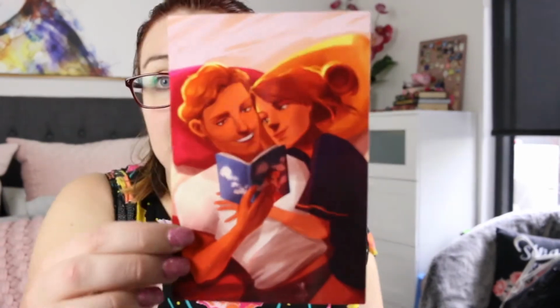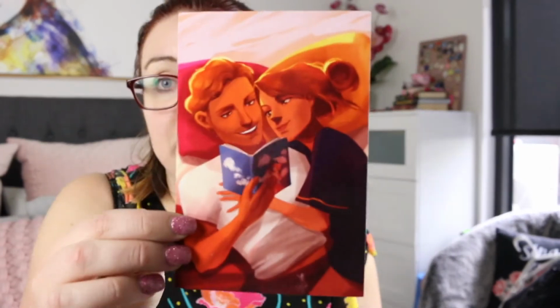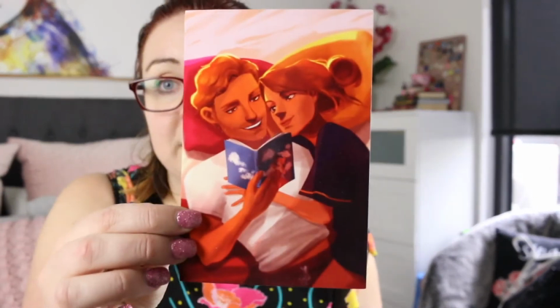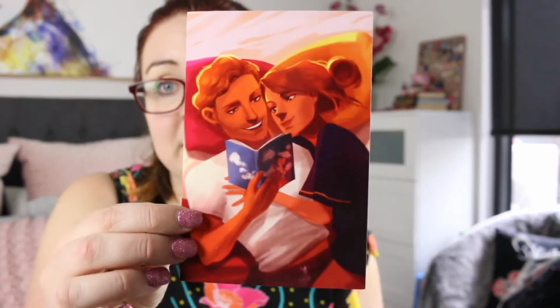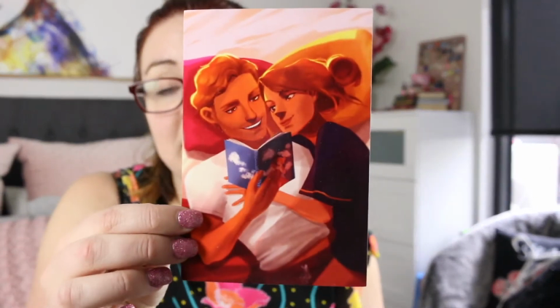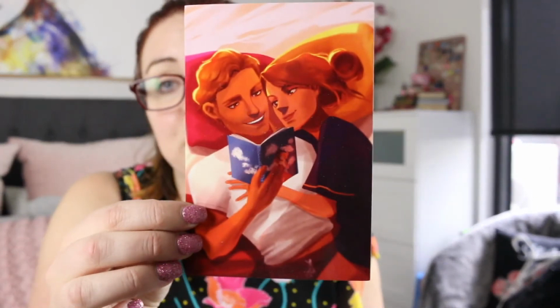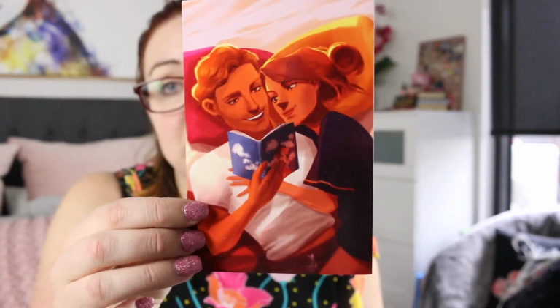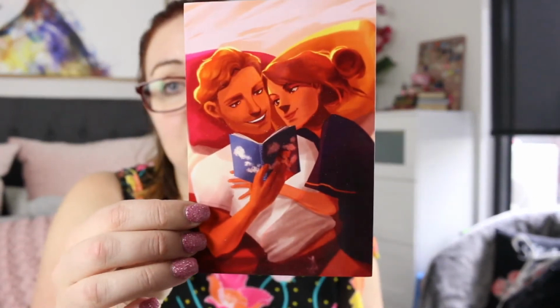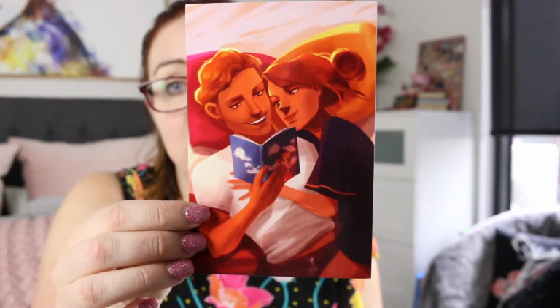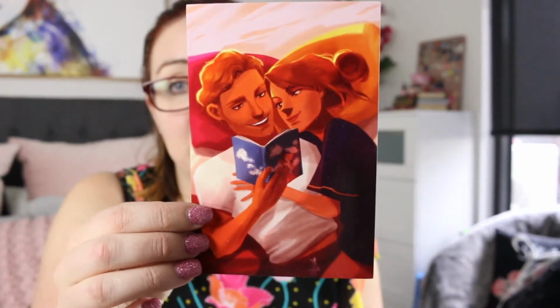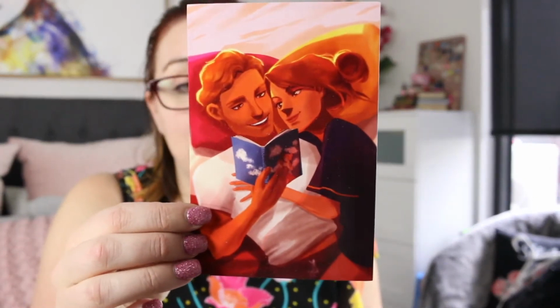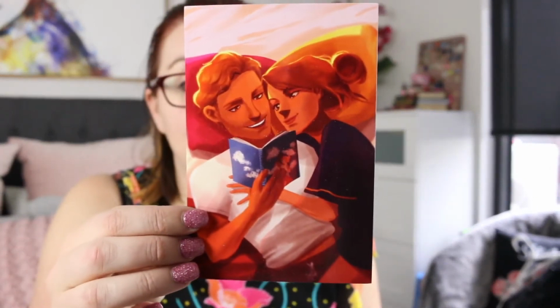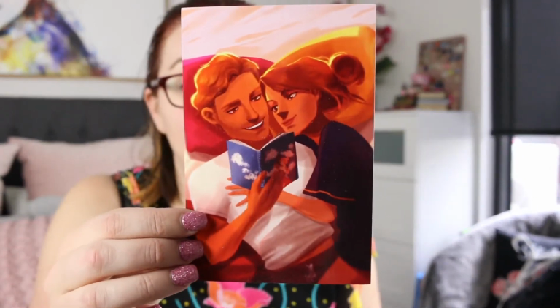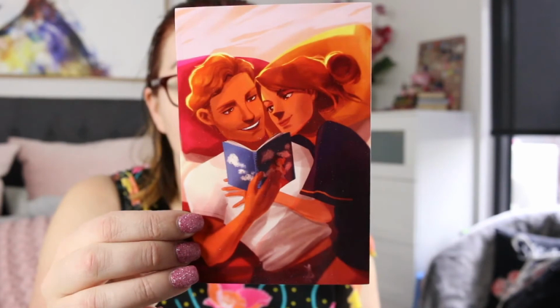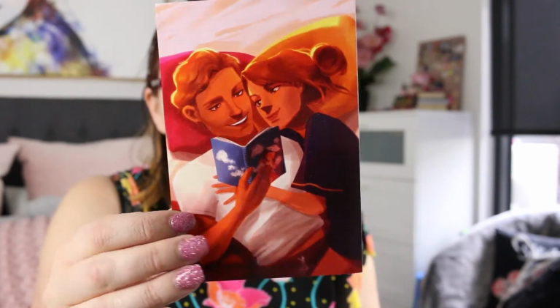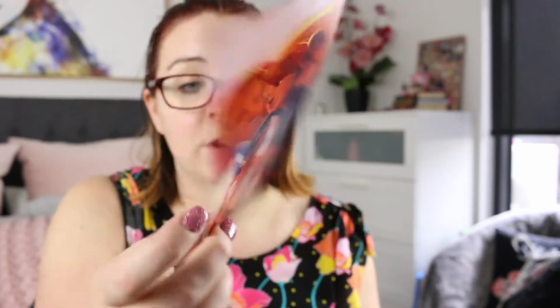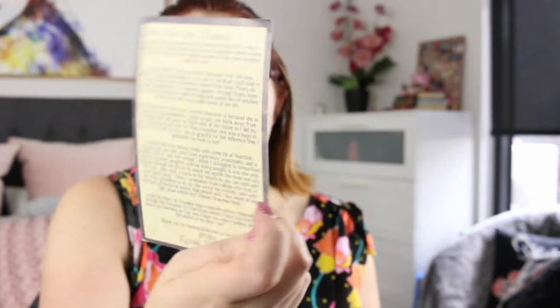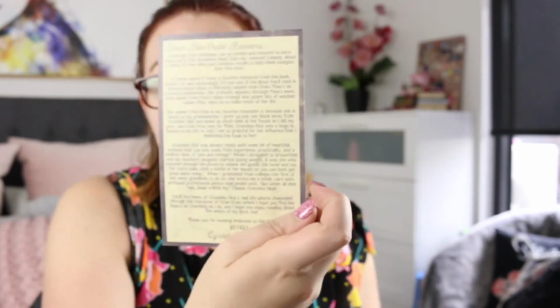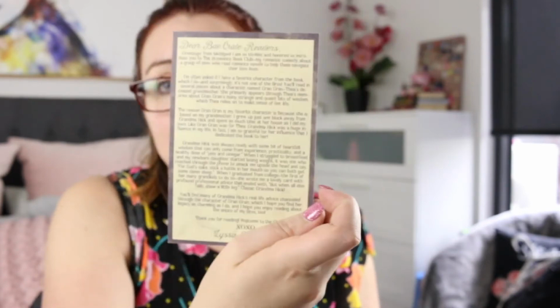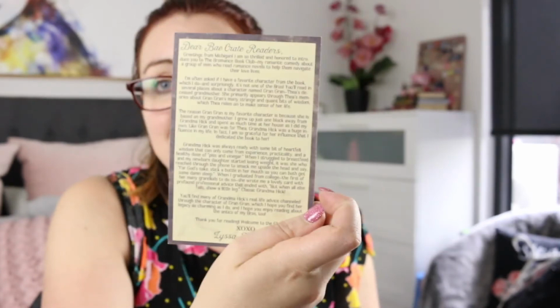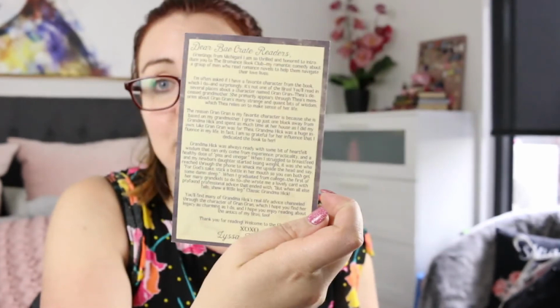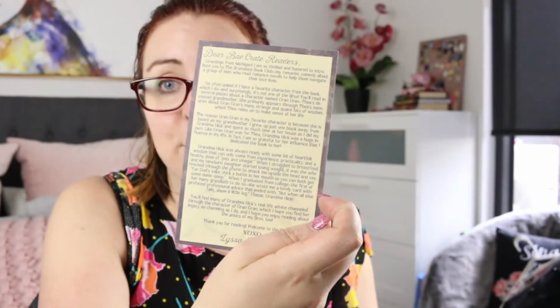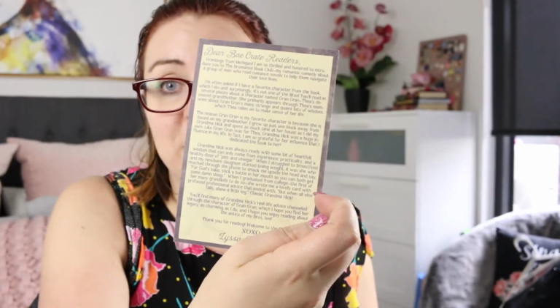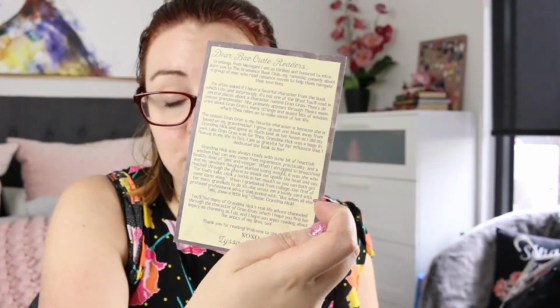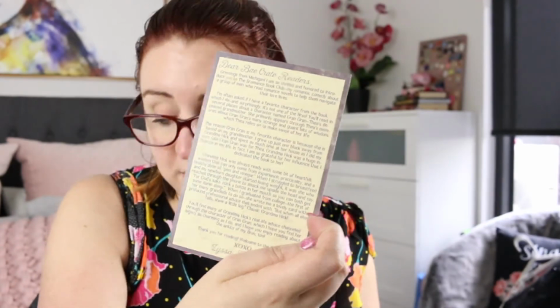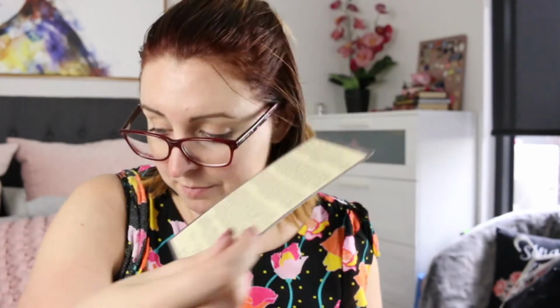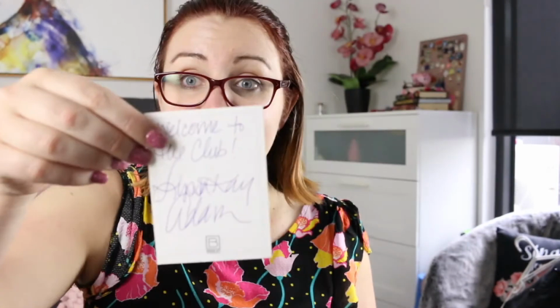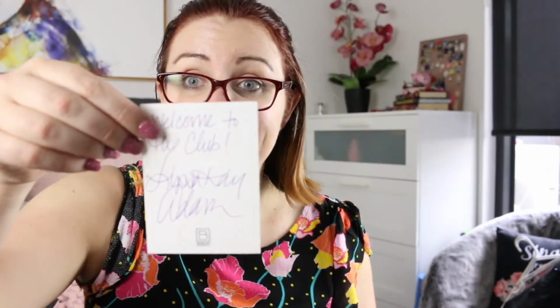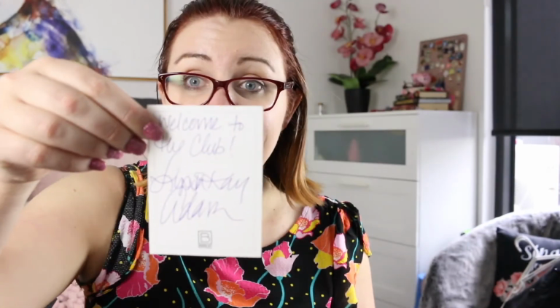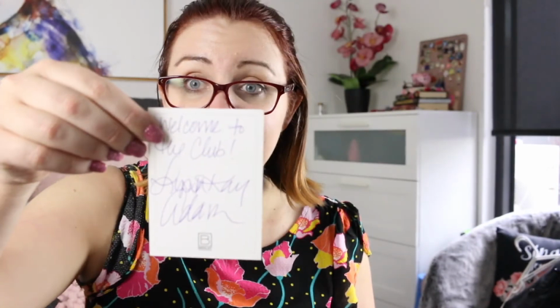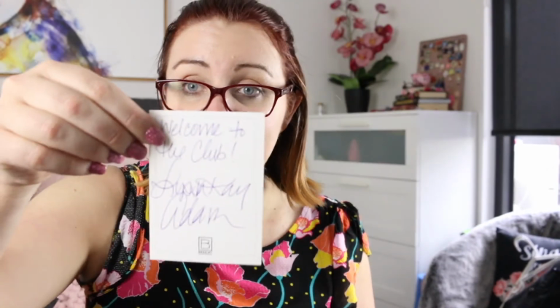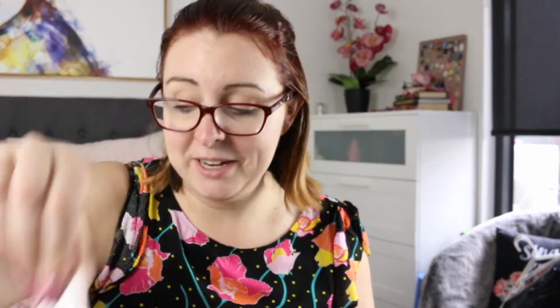There is an art print of the couple from the book, a letter from the author, and a signed book plate.